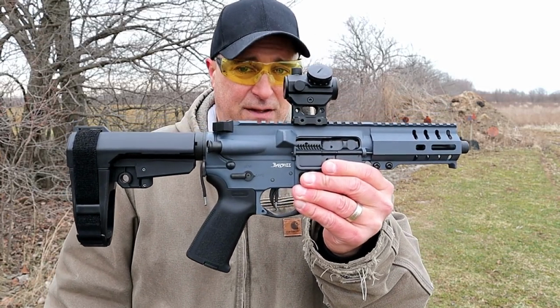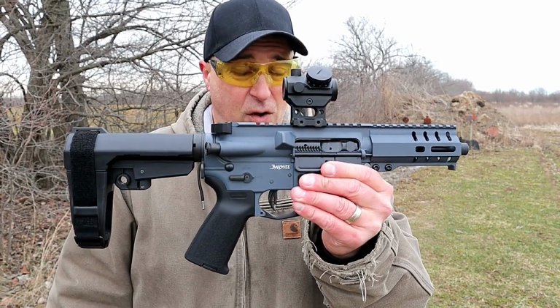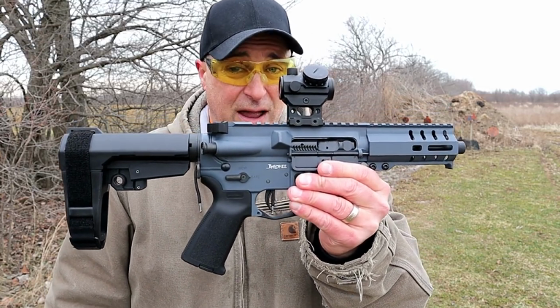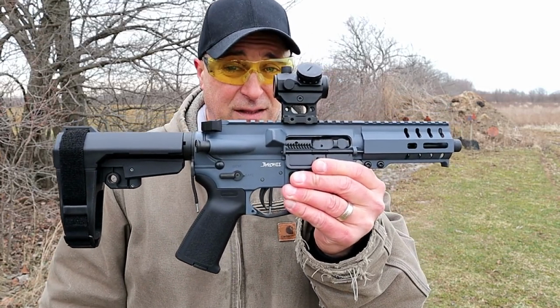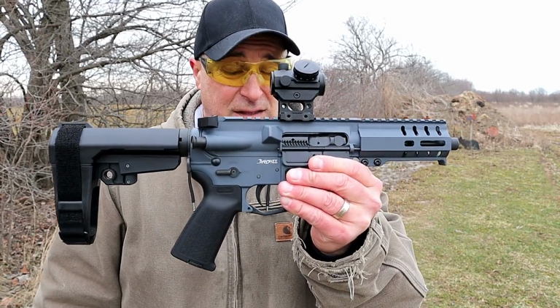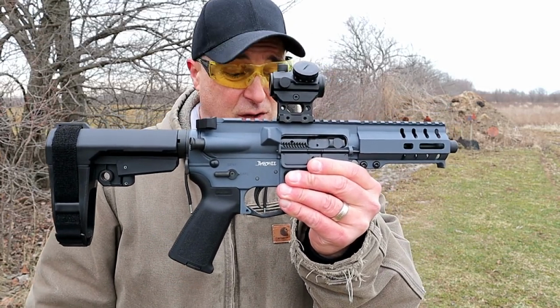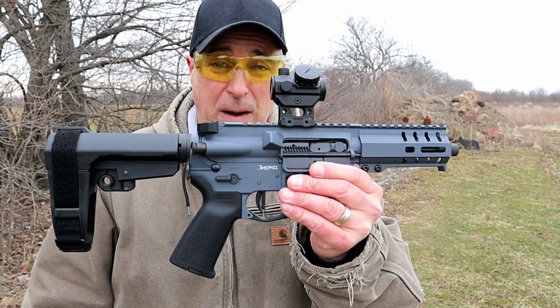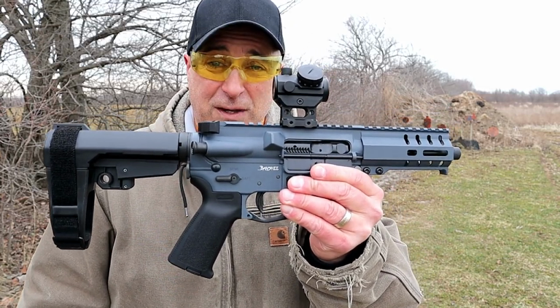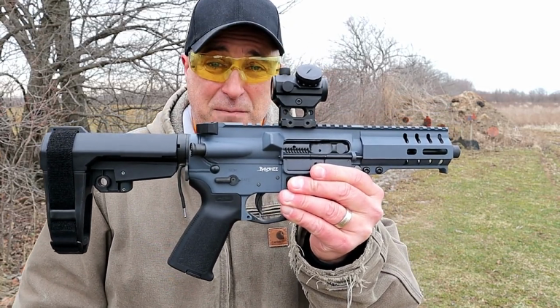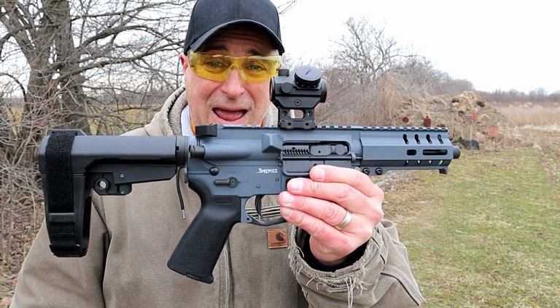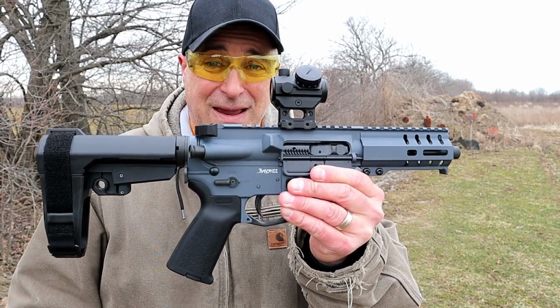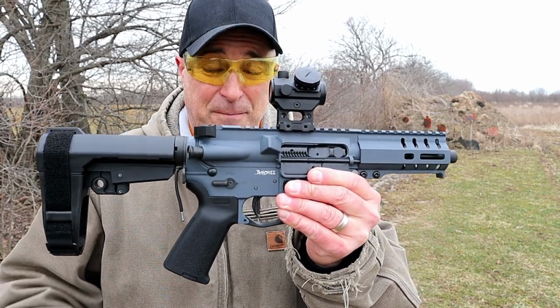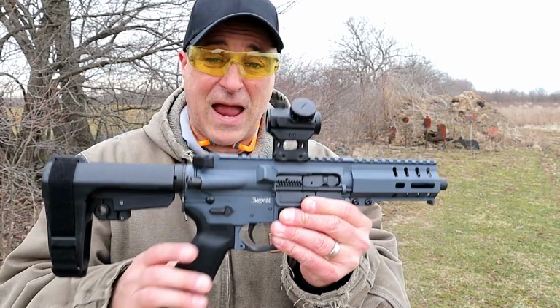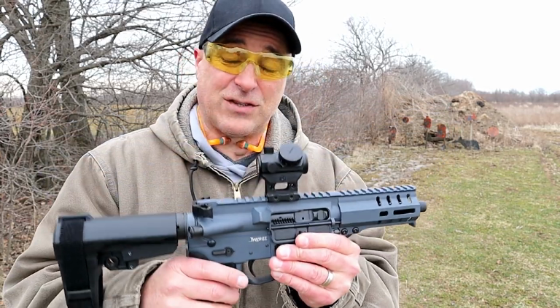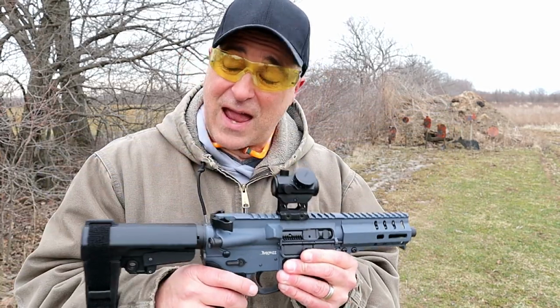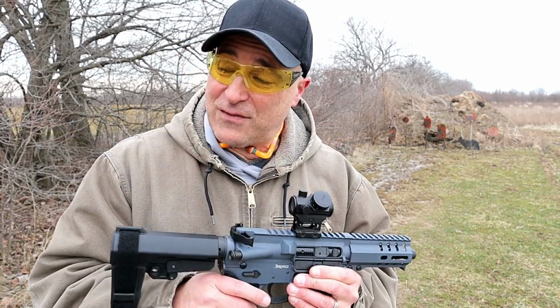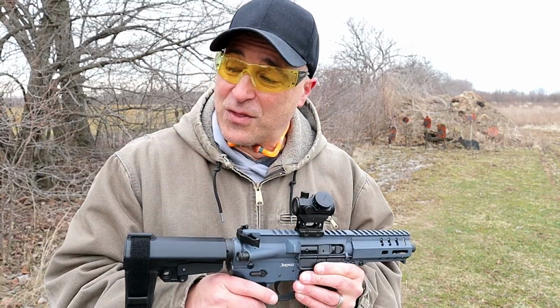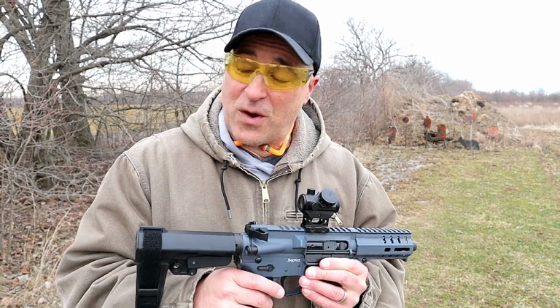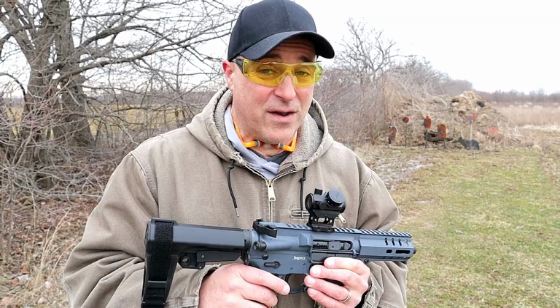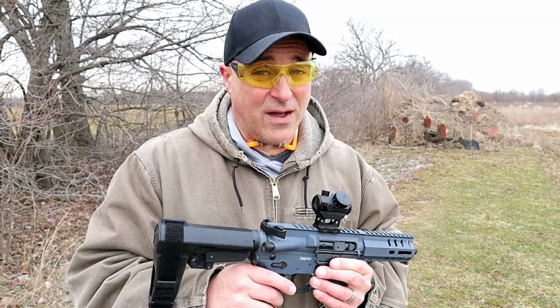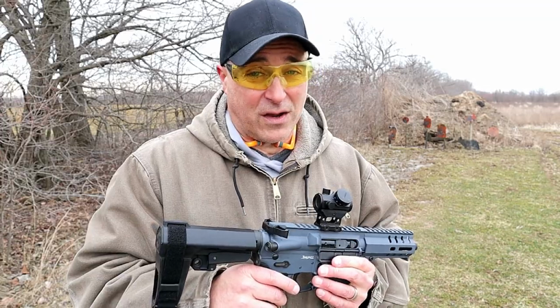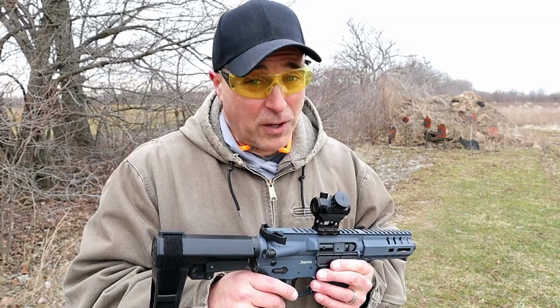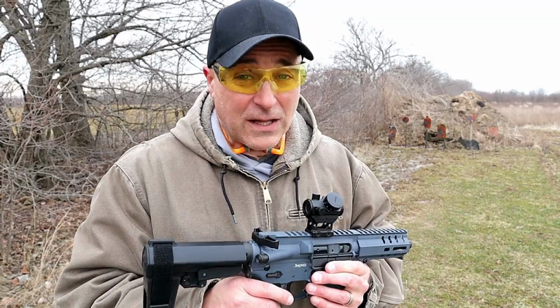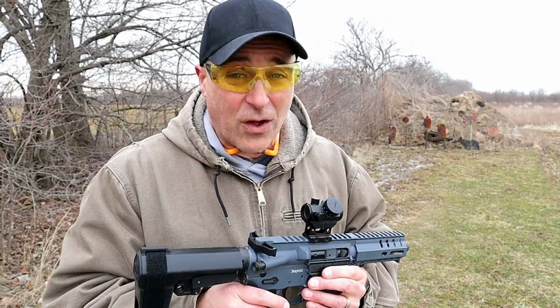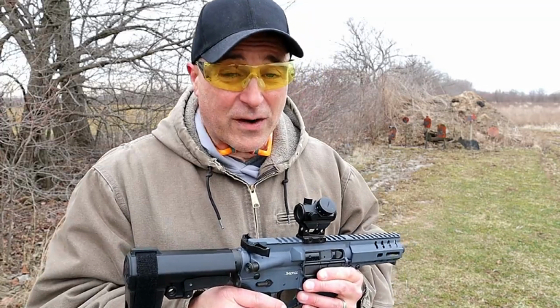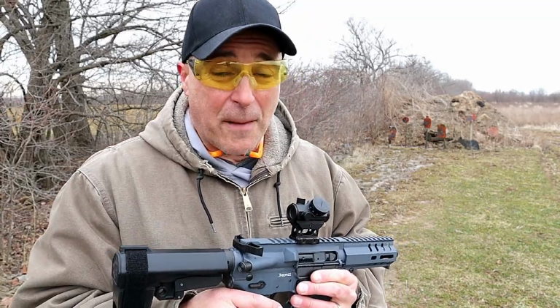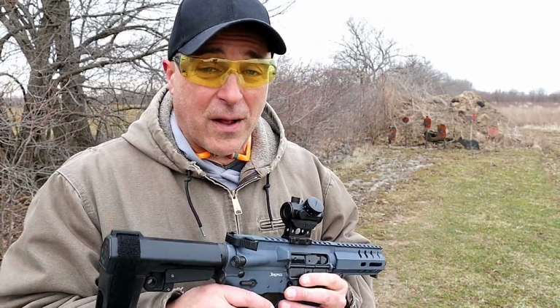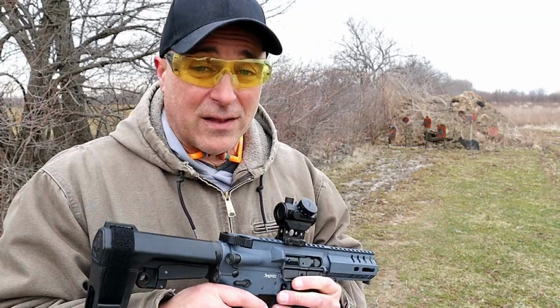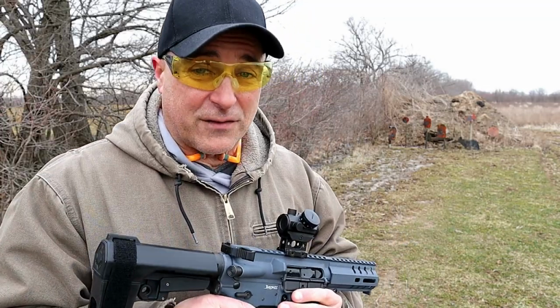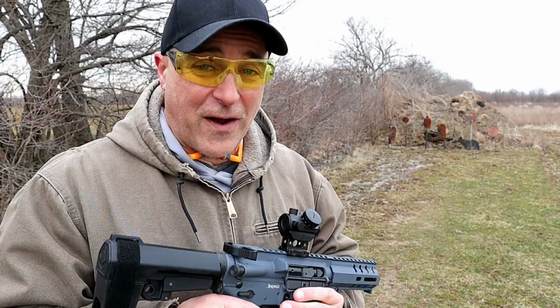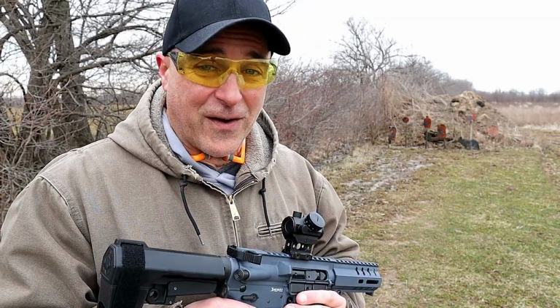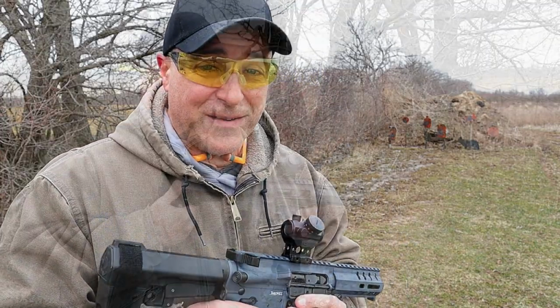Let's go ahead and load up this mag — actually, I have another one completely loaded up. Let's fire it.